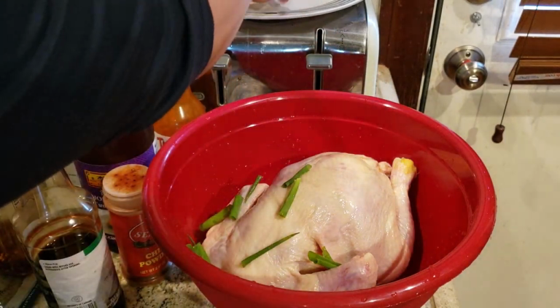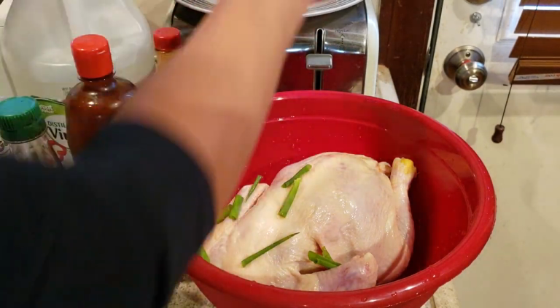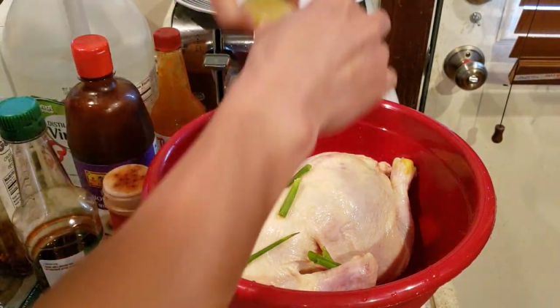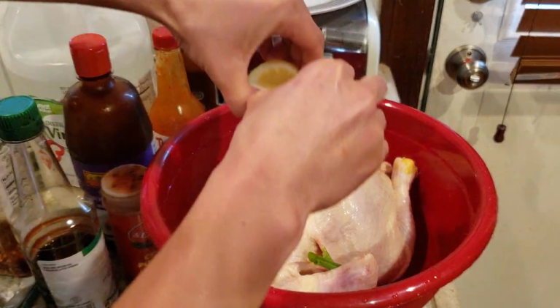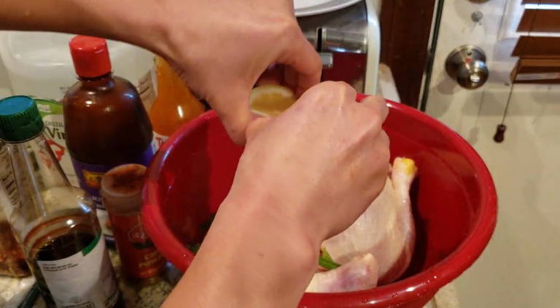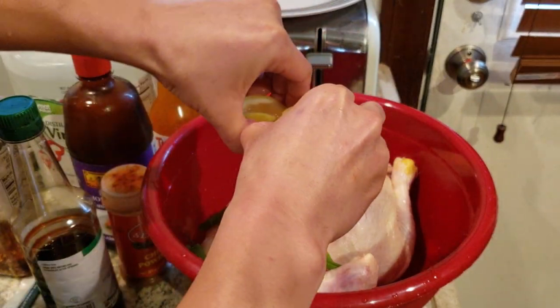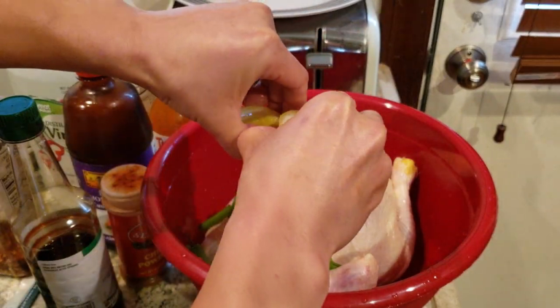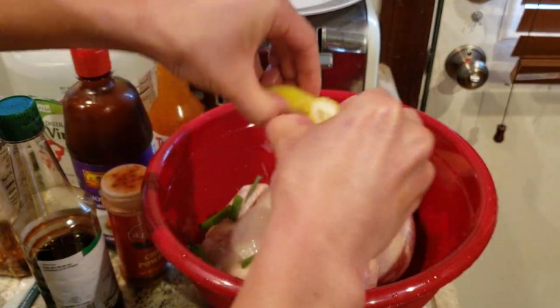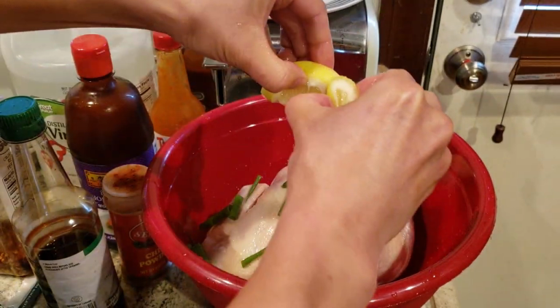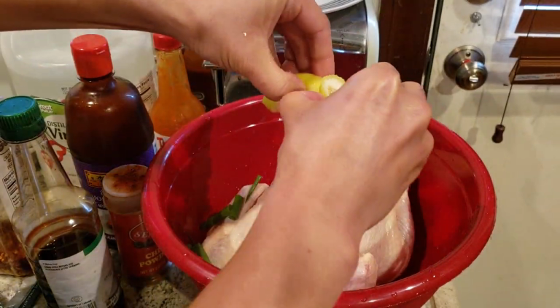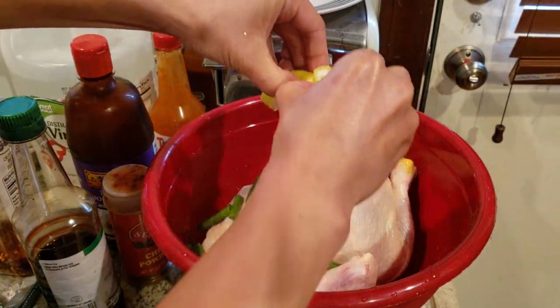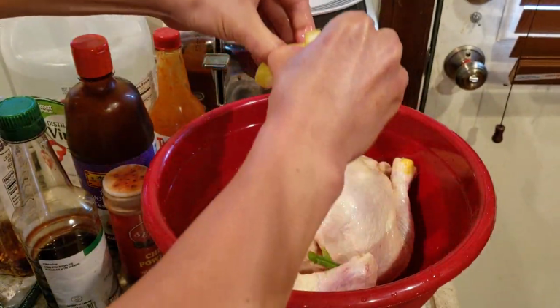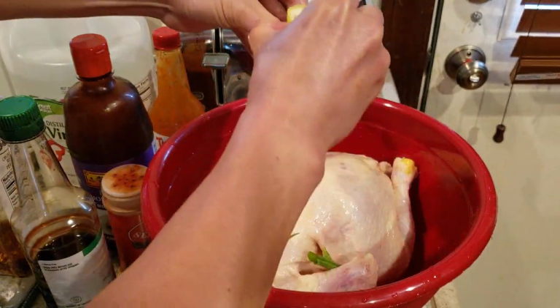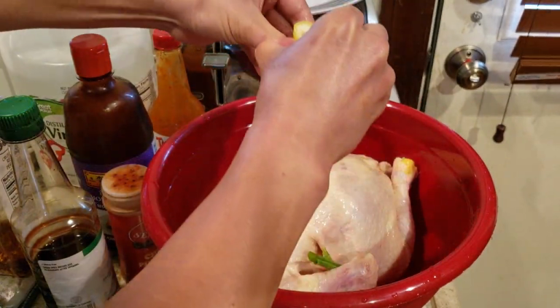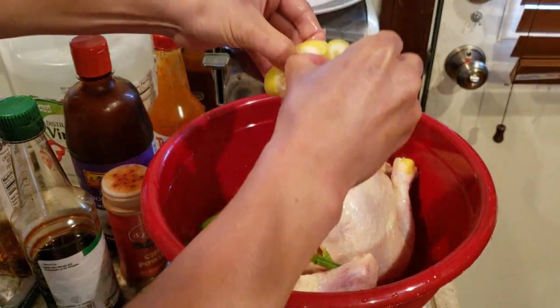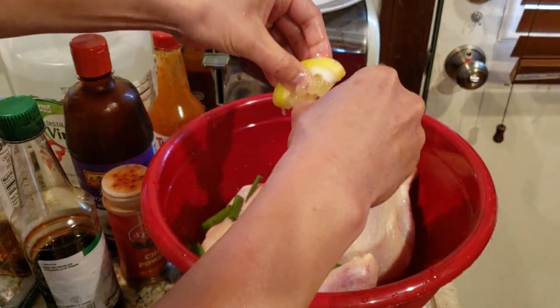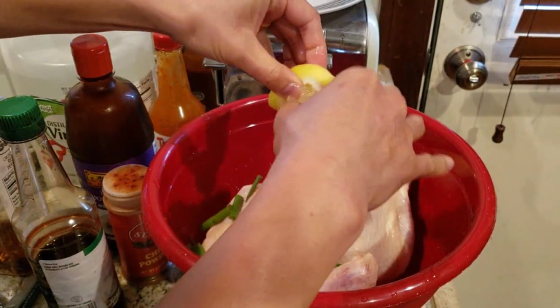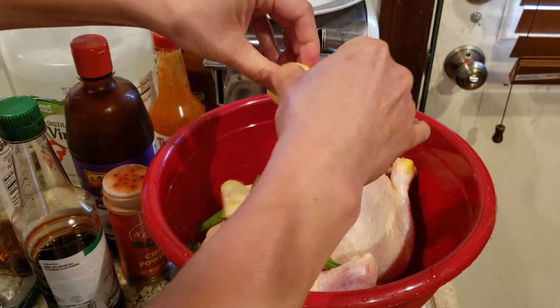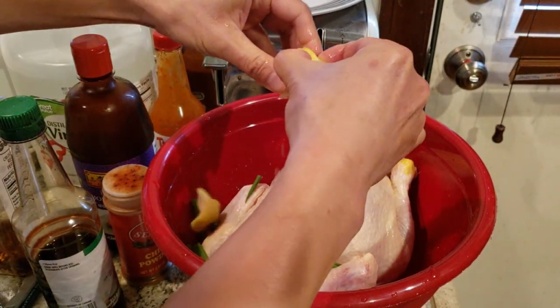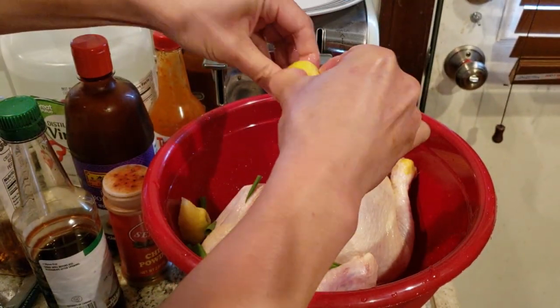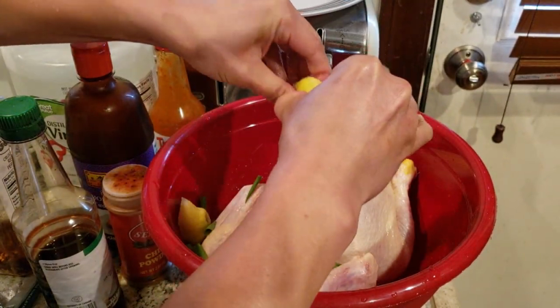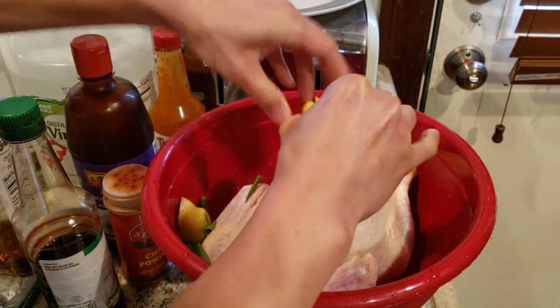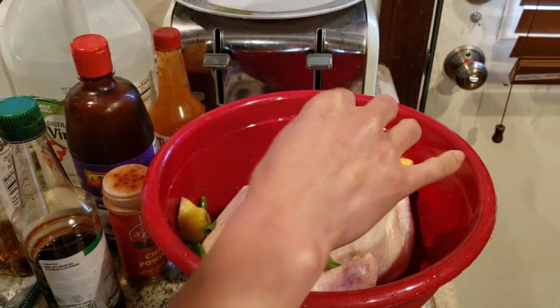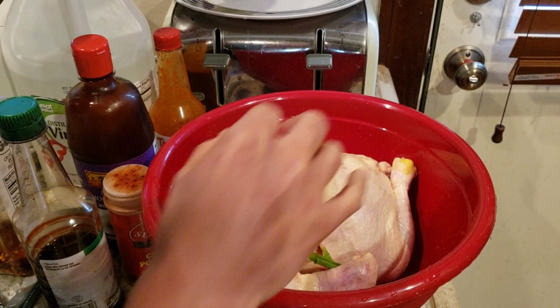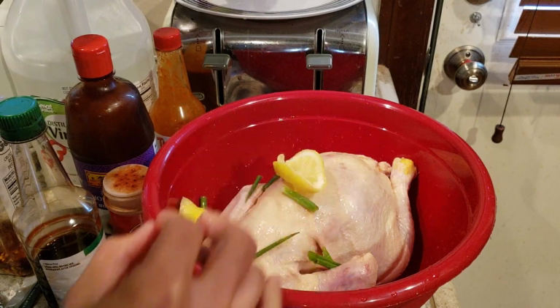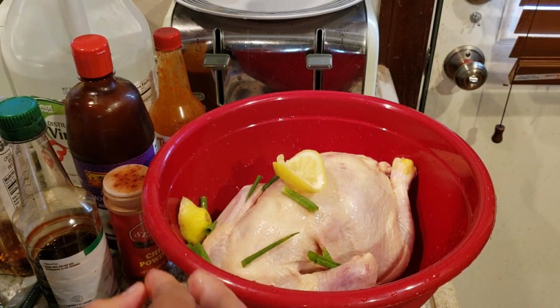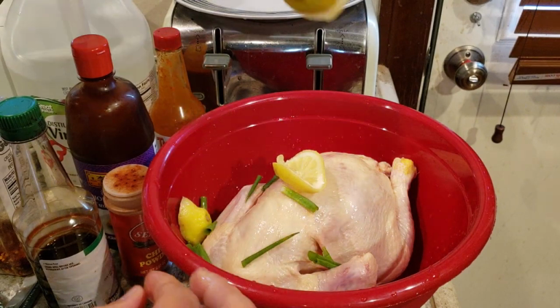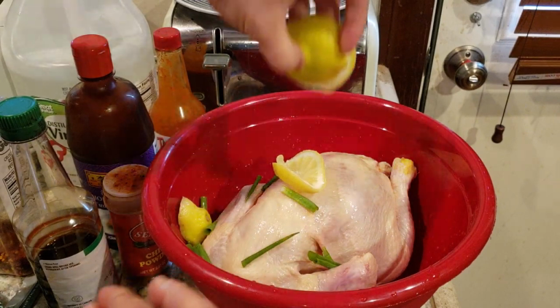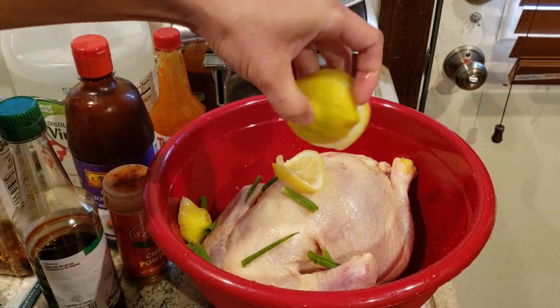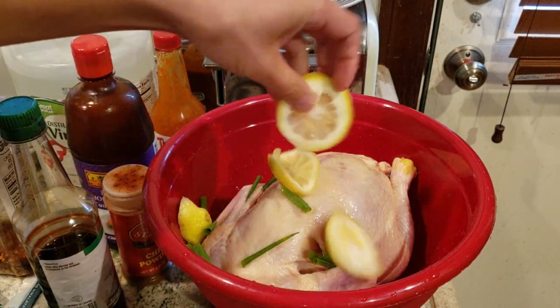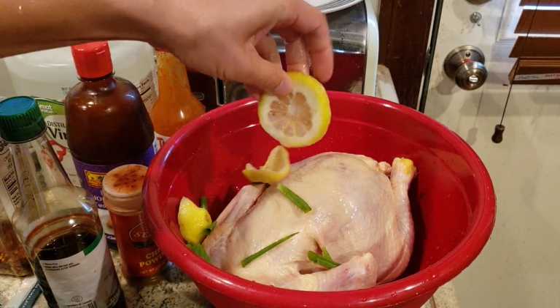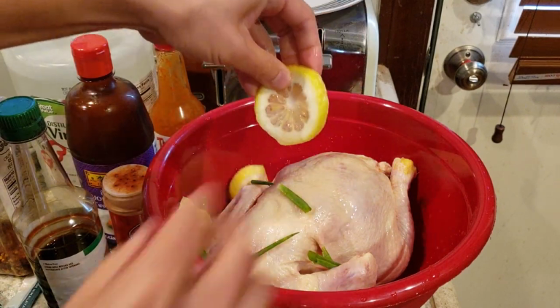Let's get some lemon in here. Why not? Never hurts to add some zest — a little citrus in life.